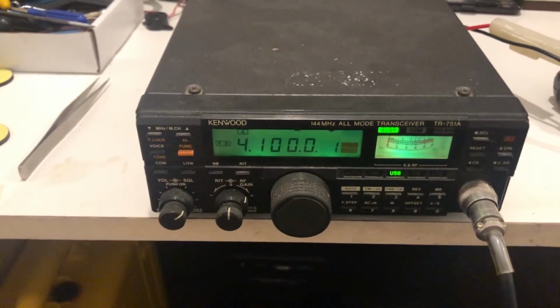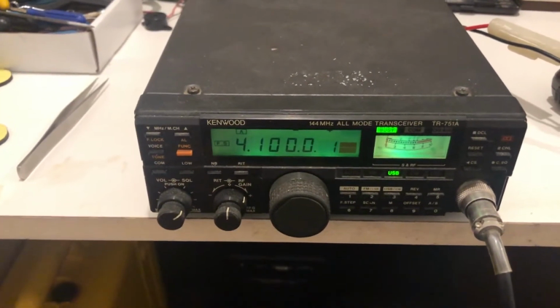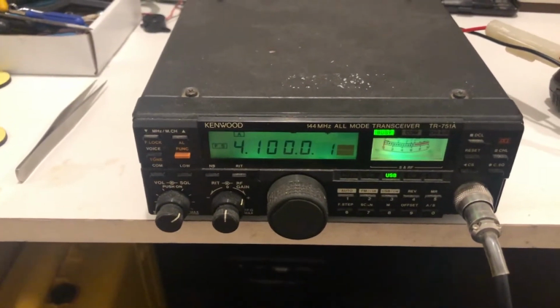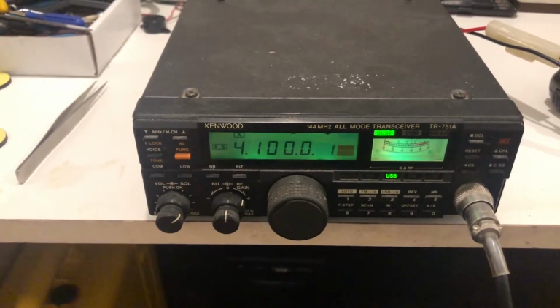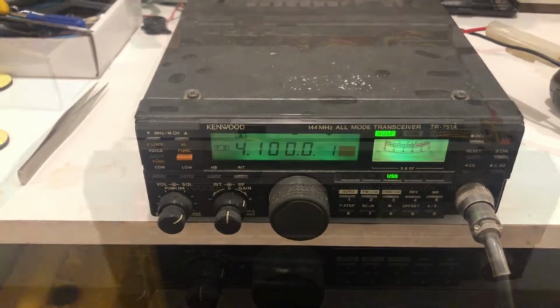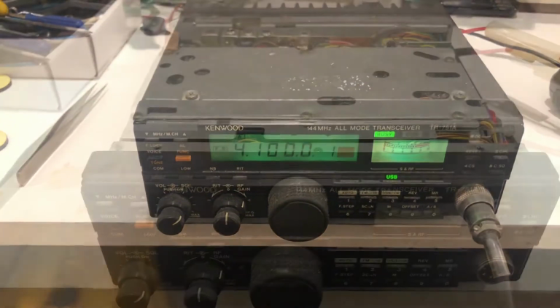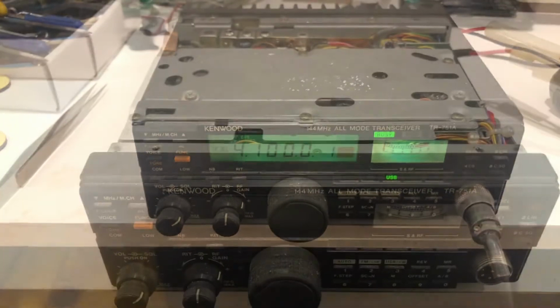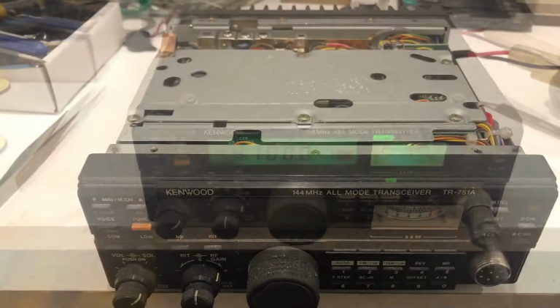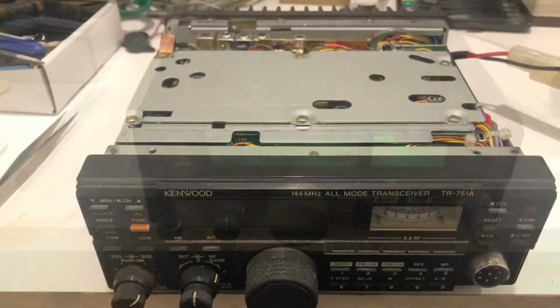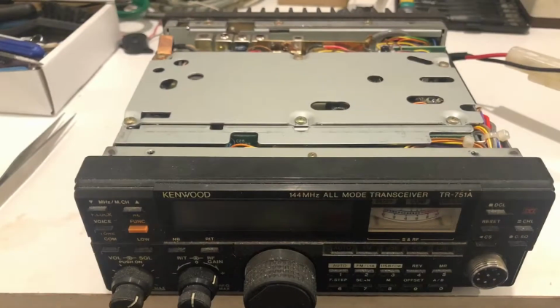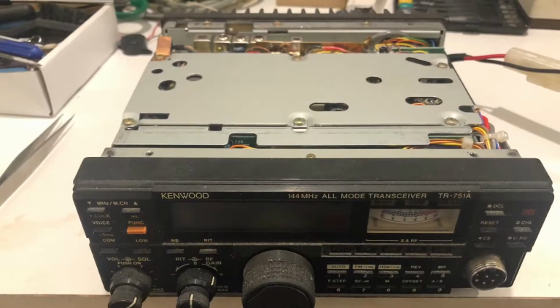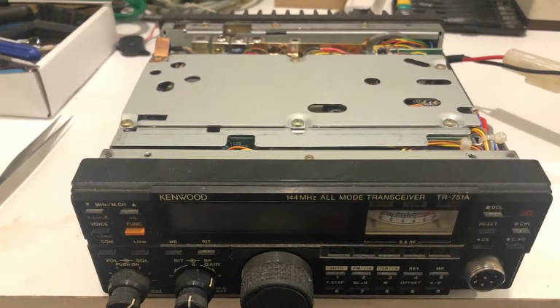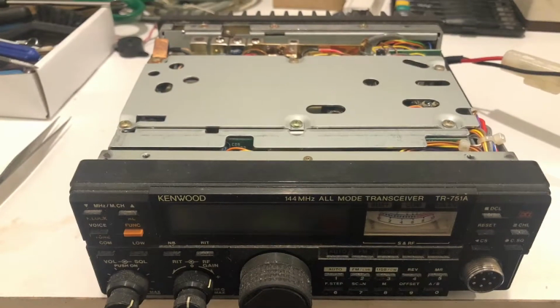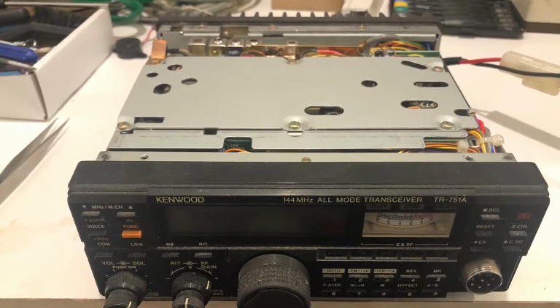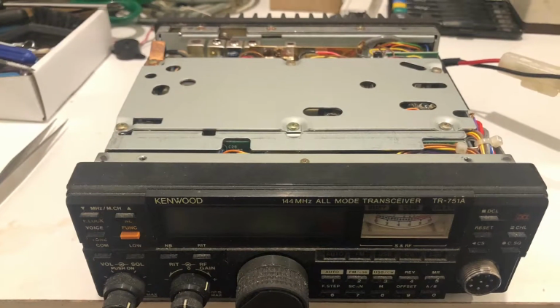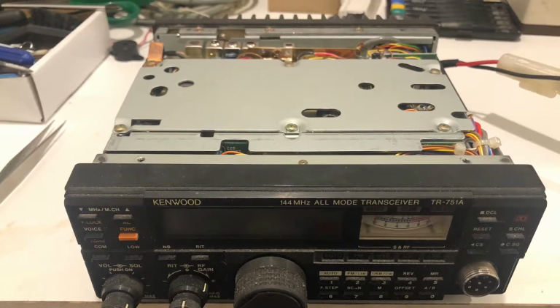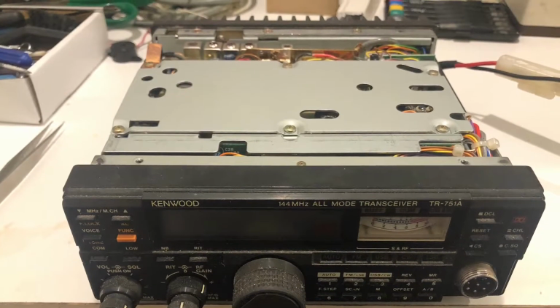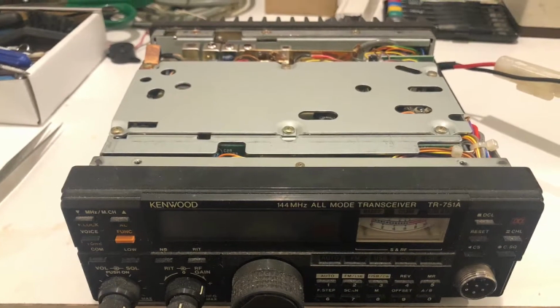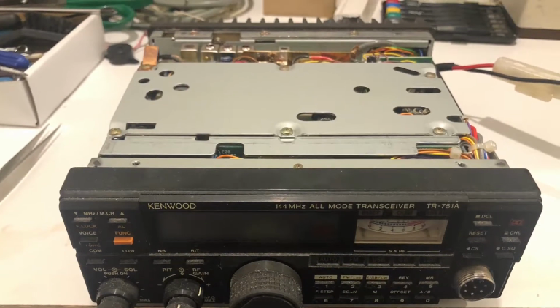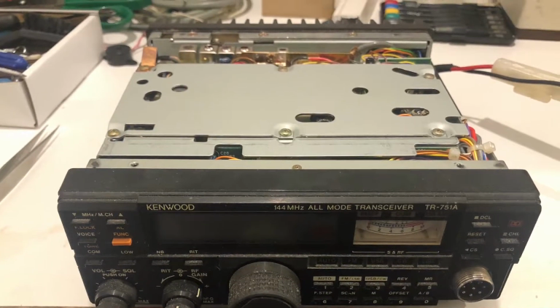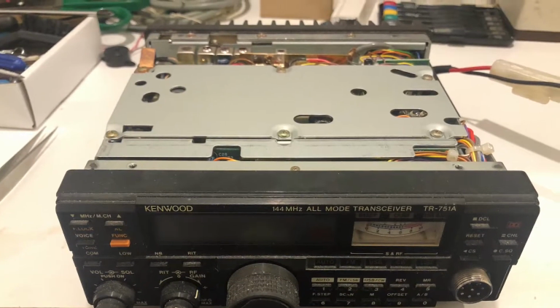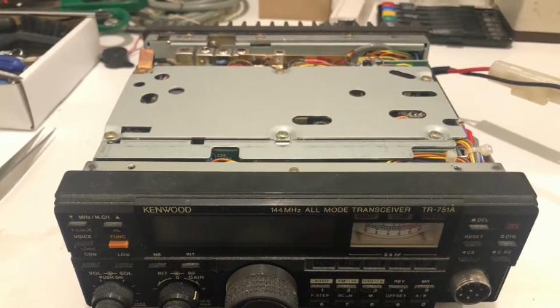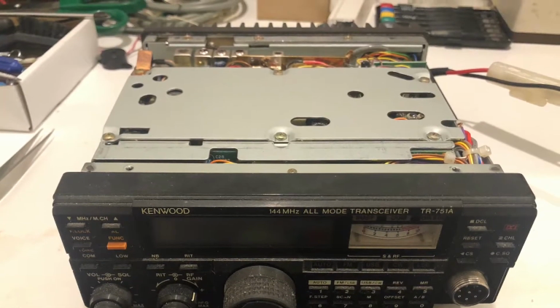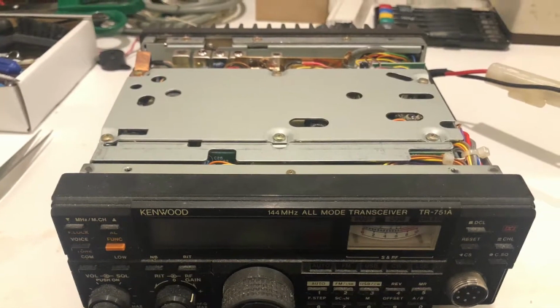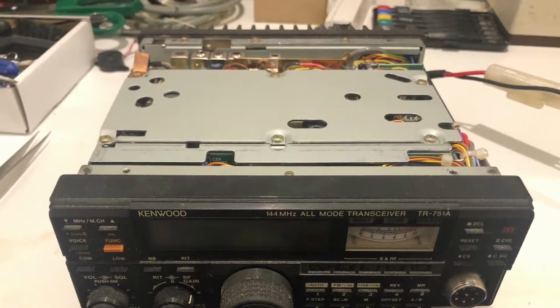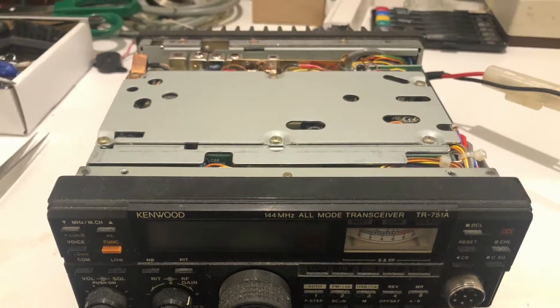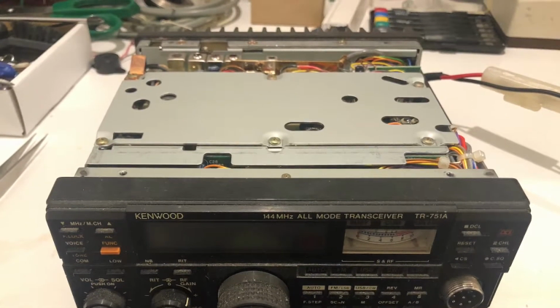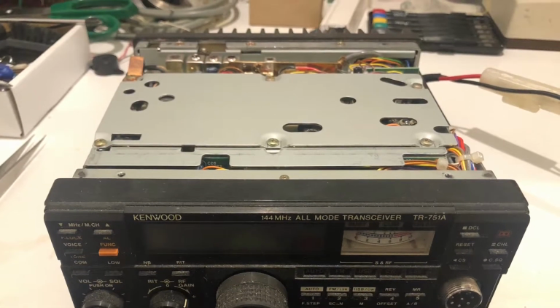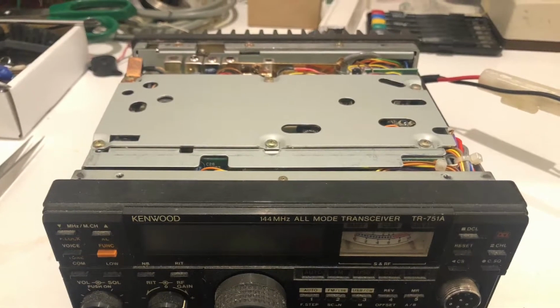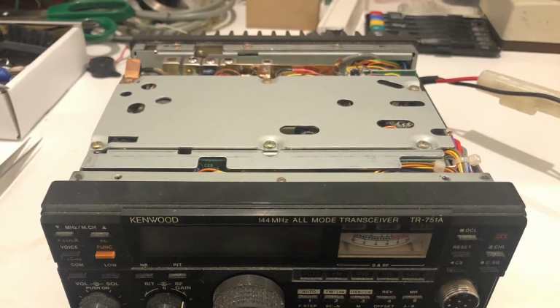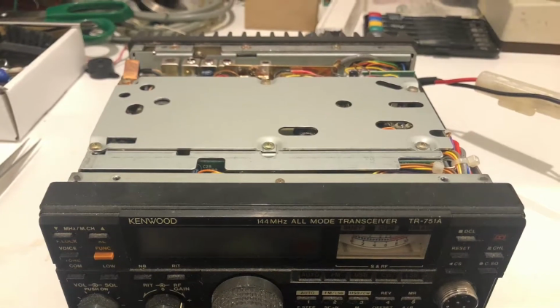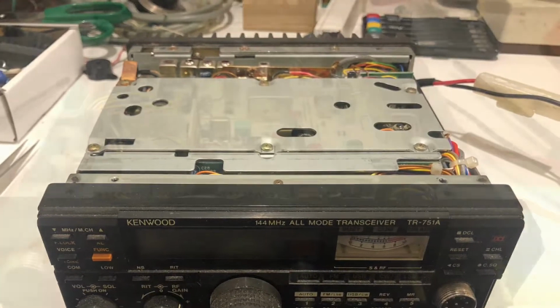As you can see with this particular radio, just touching the volume pot is enough to drive it nuts.